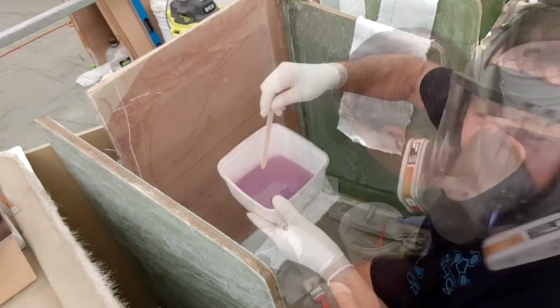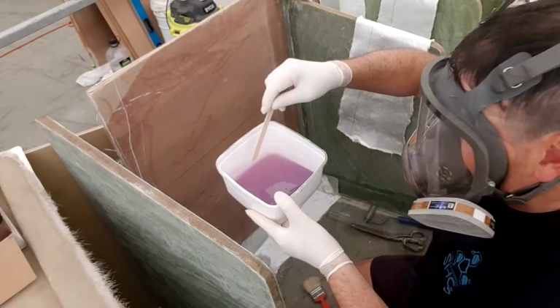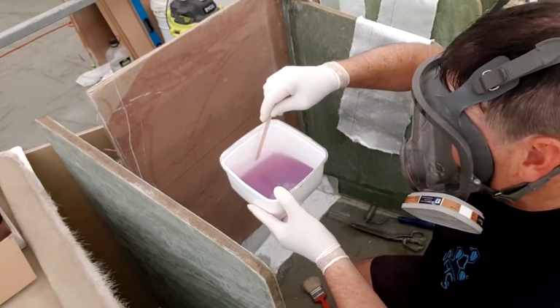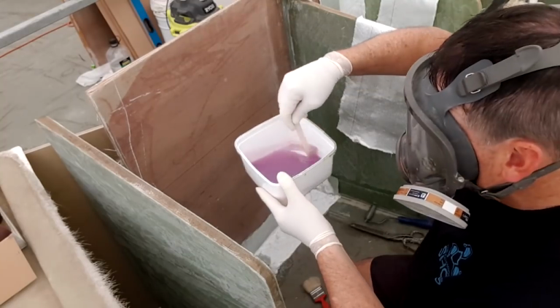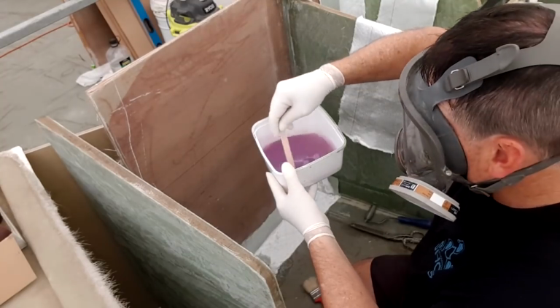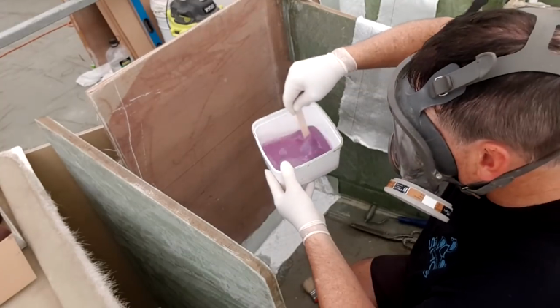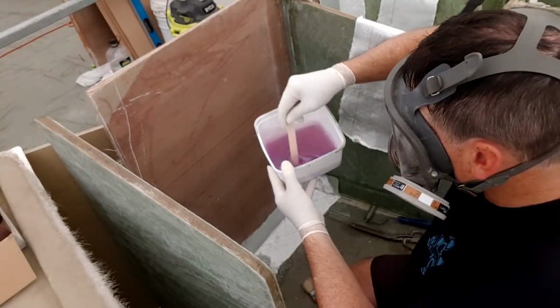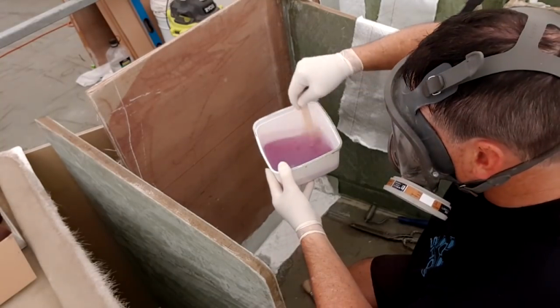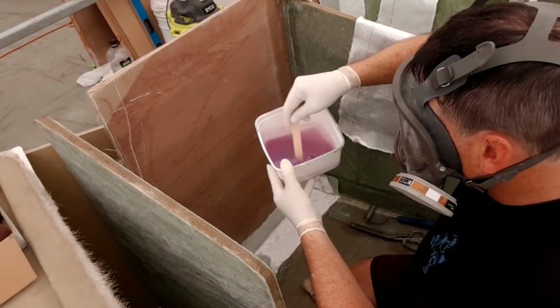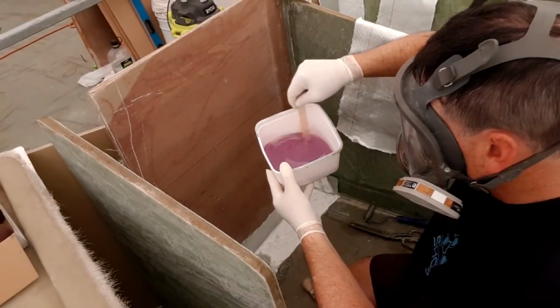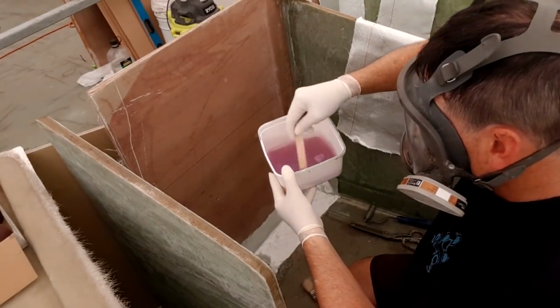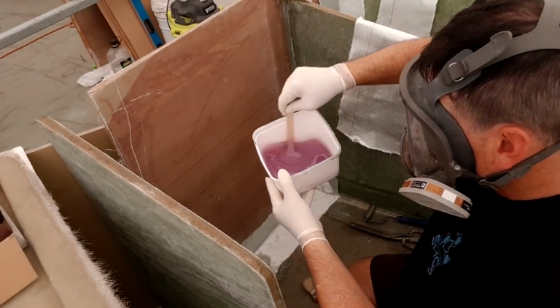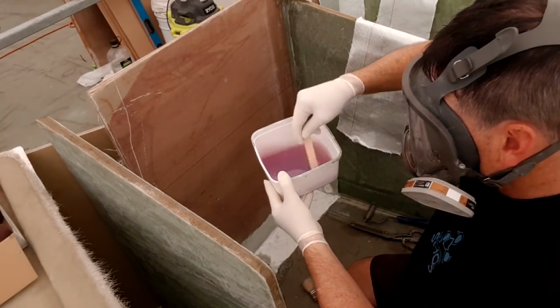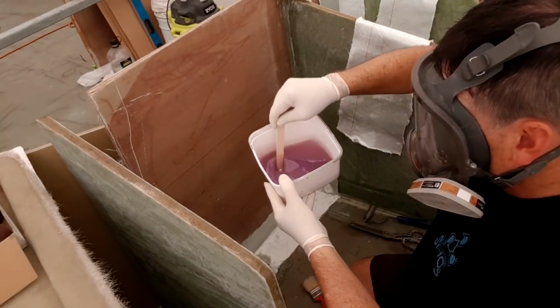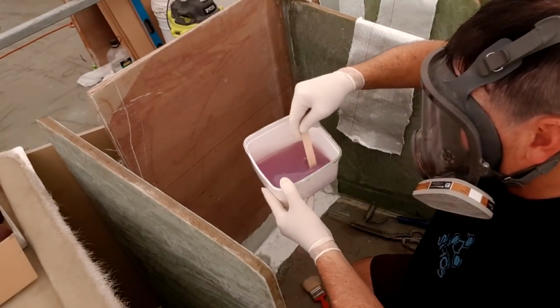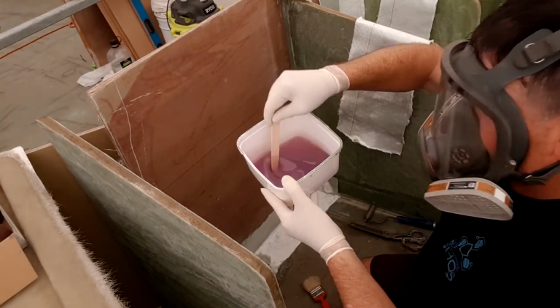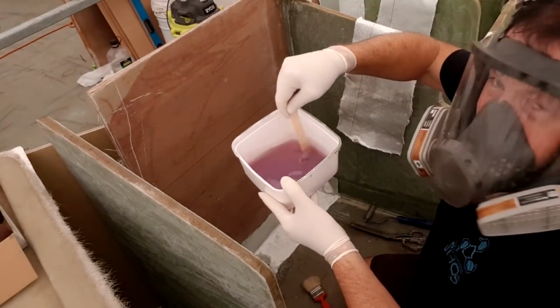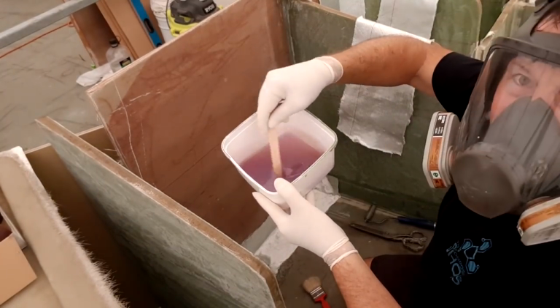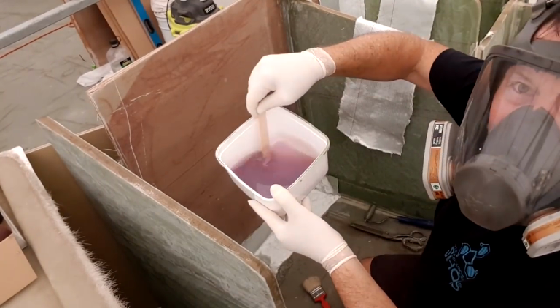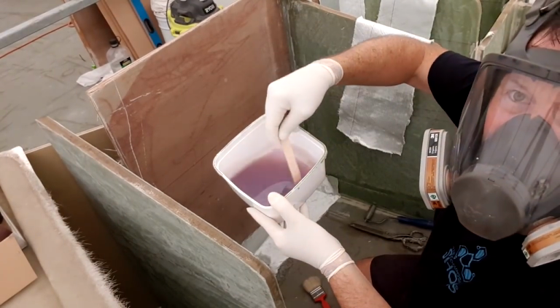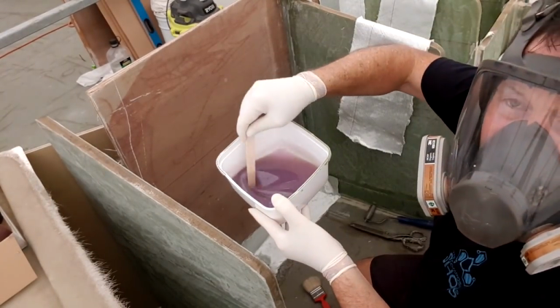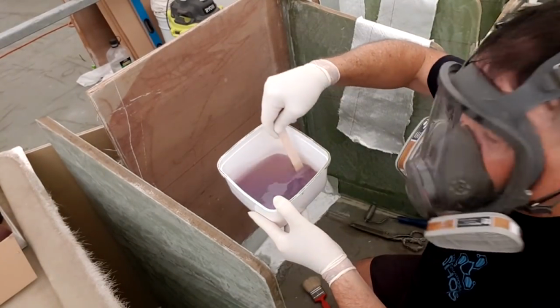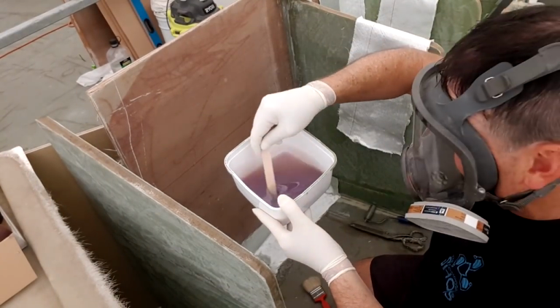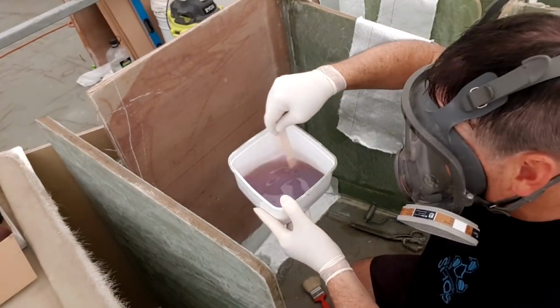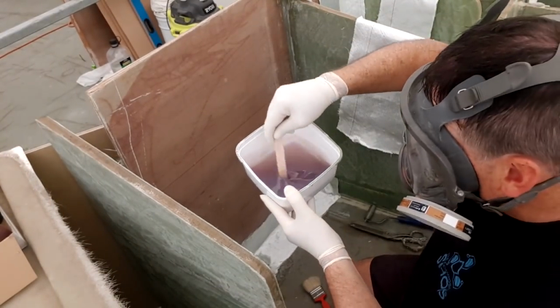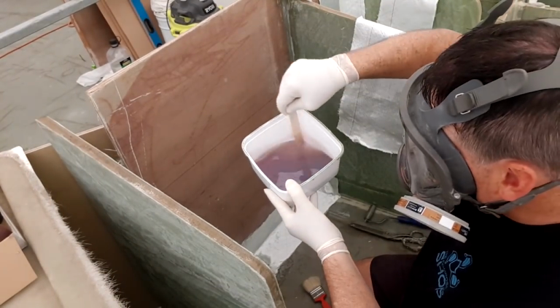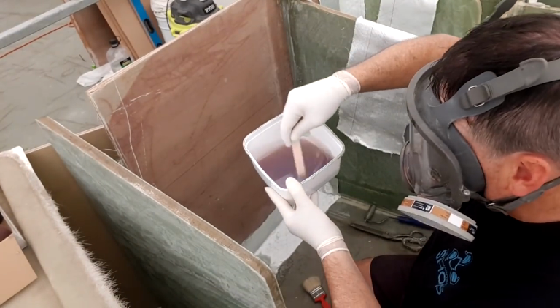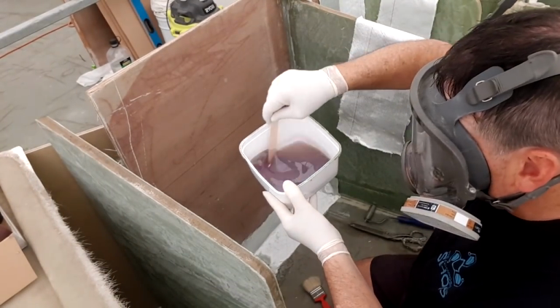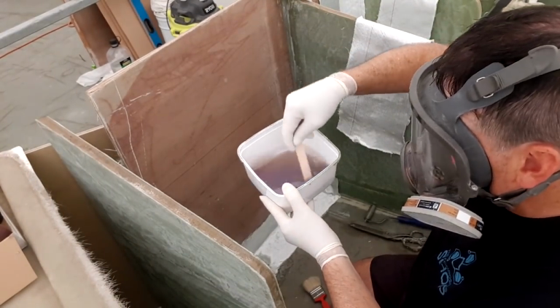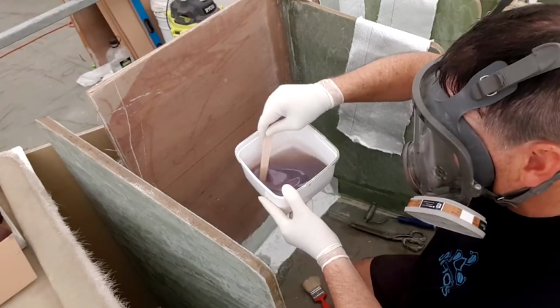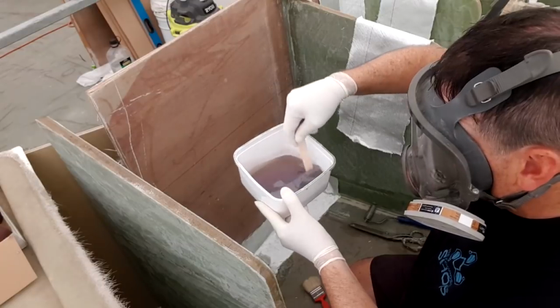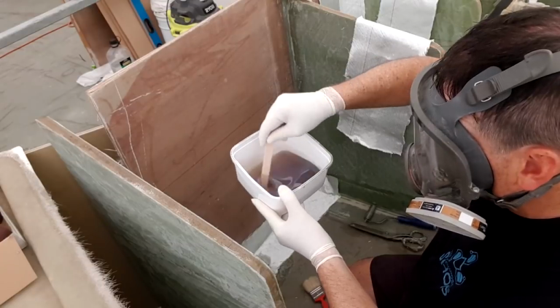Watch the colour change here — this is how you know vinyl has set off. It will actually go to green very quickly.